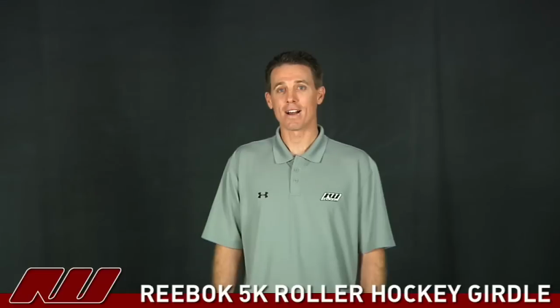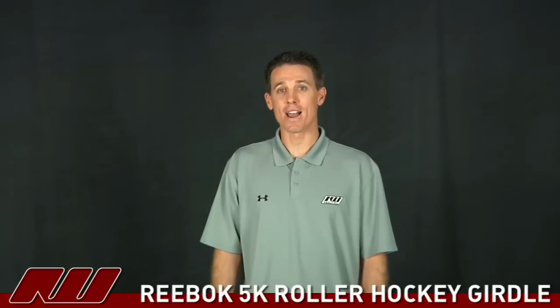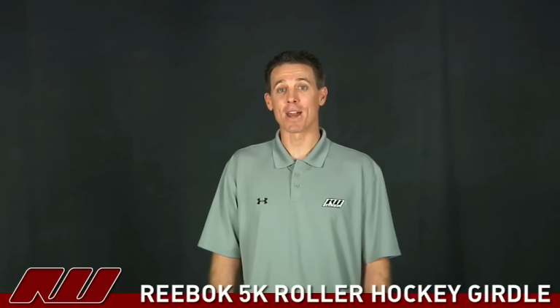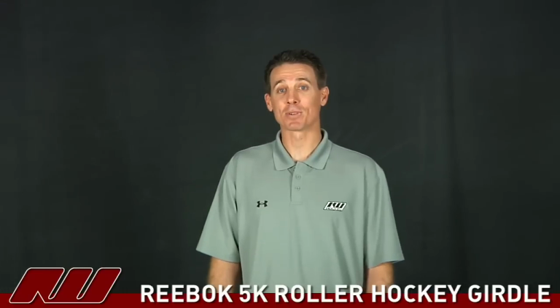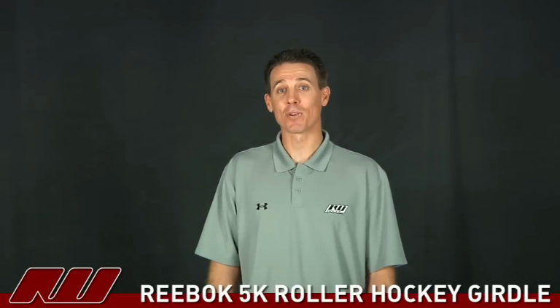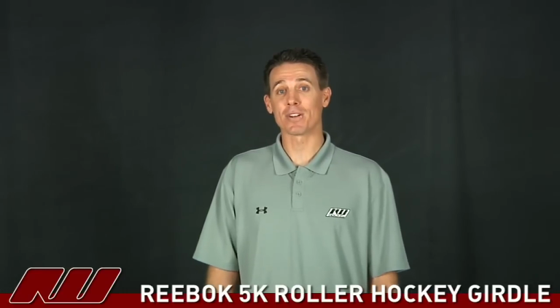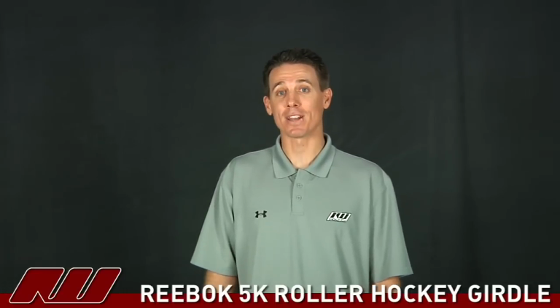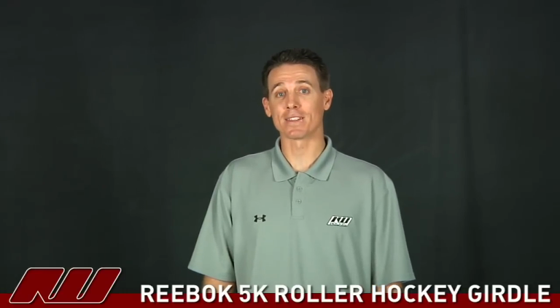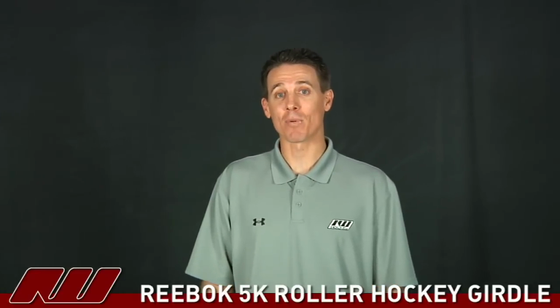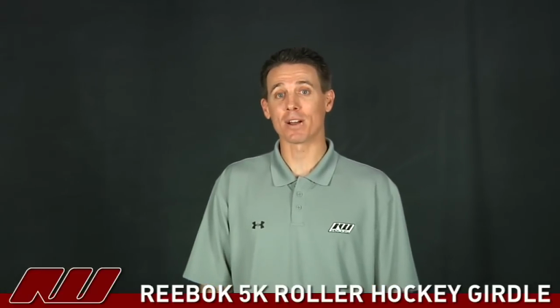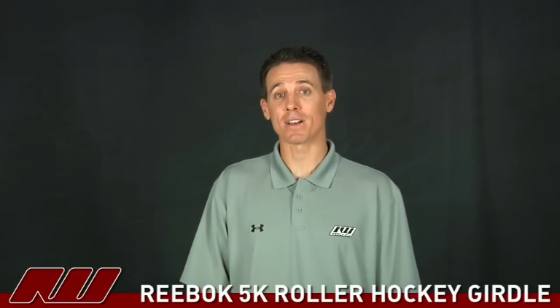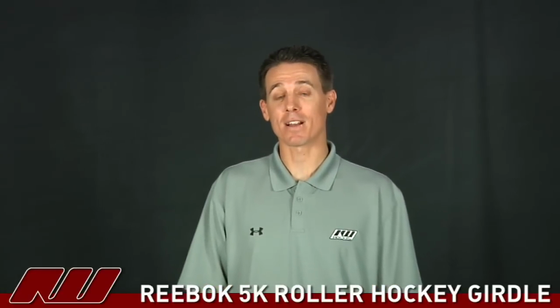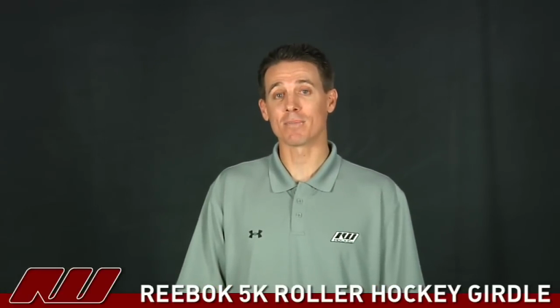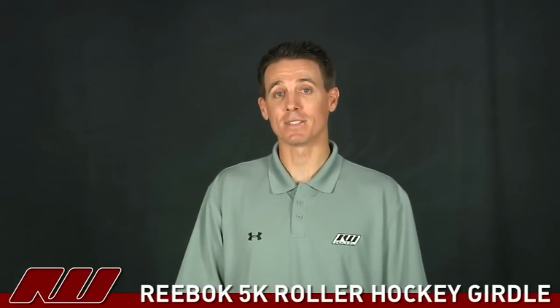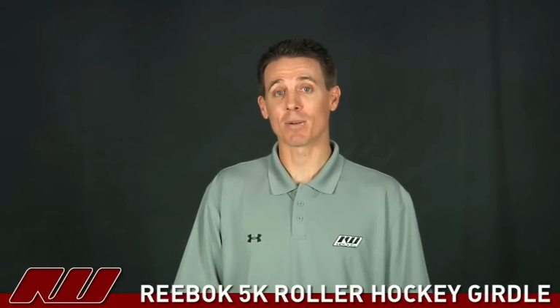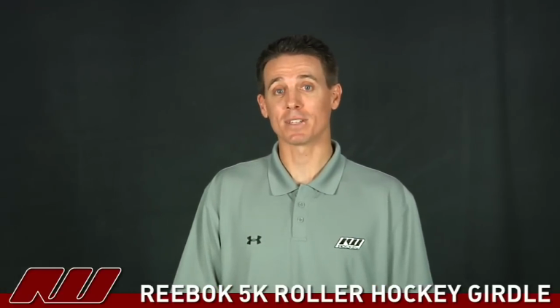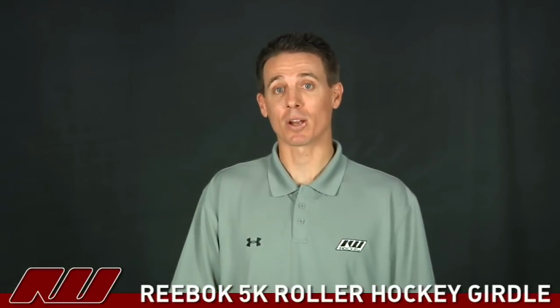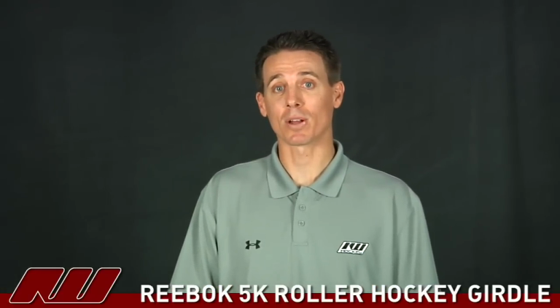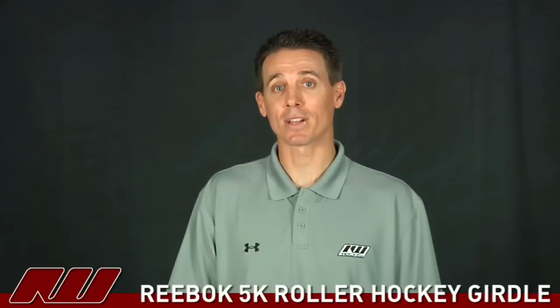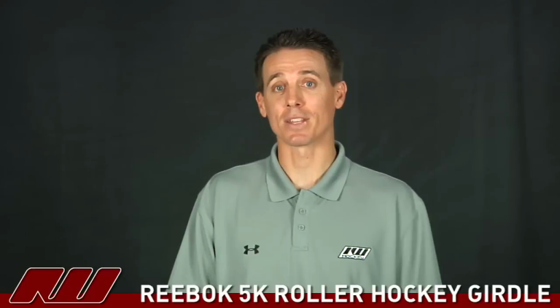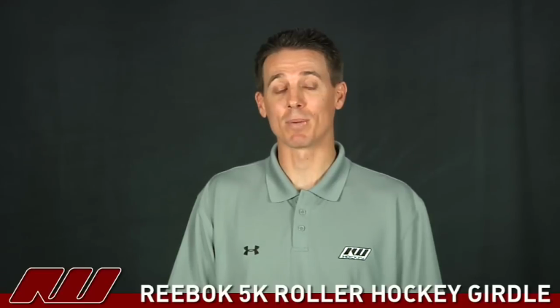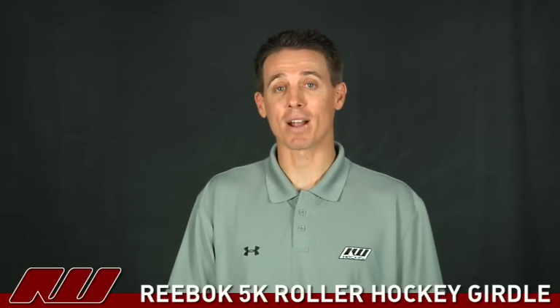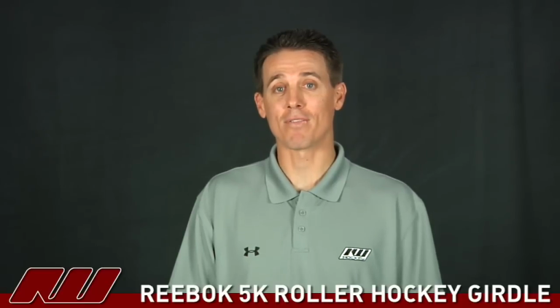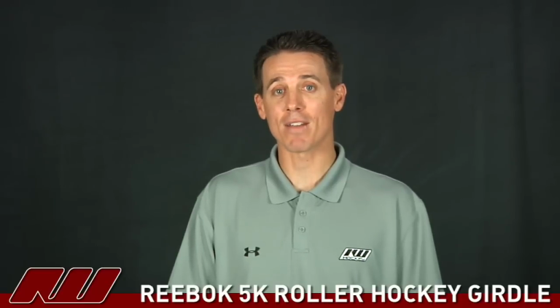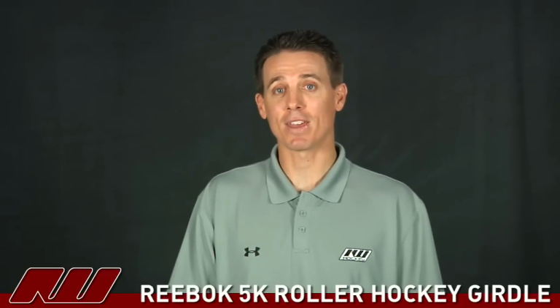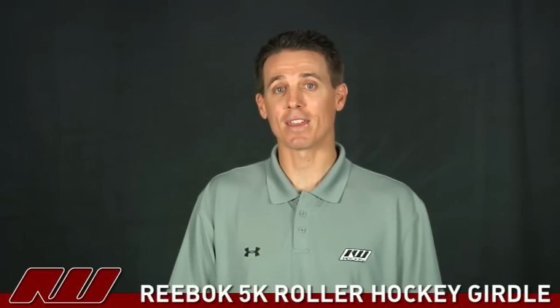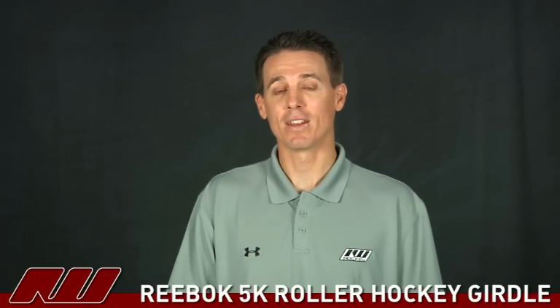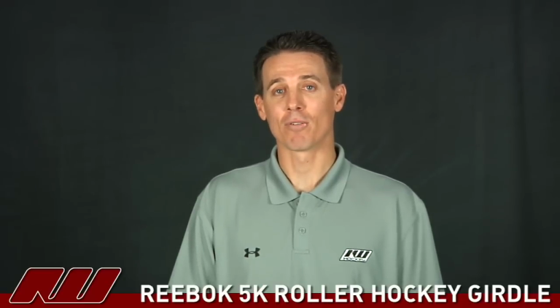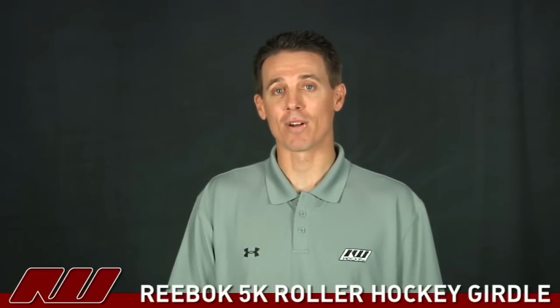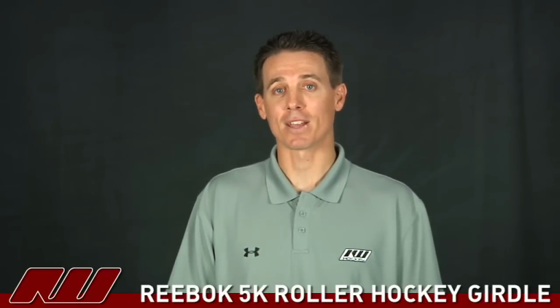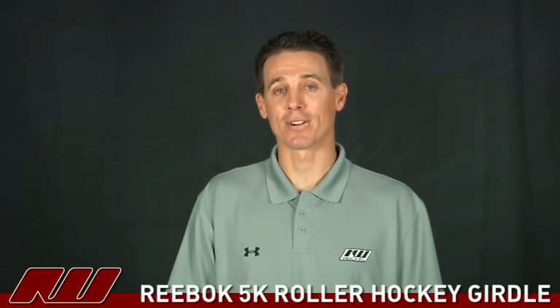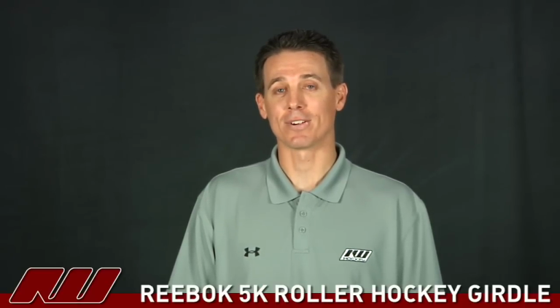Hi, my name is Cory here at inlinewarehouse.com and today we're going to take a quick look at the Reebok 5K roller hockey girdle.